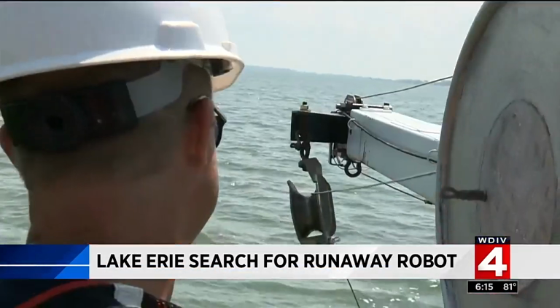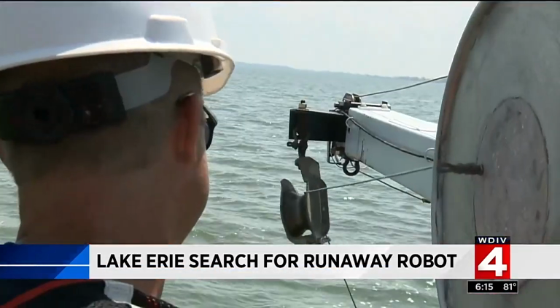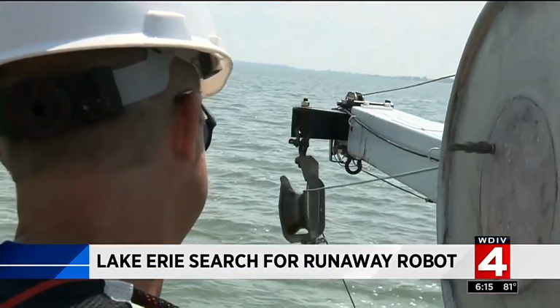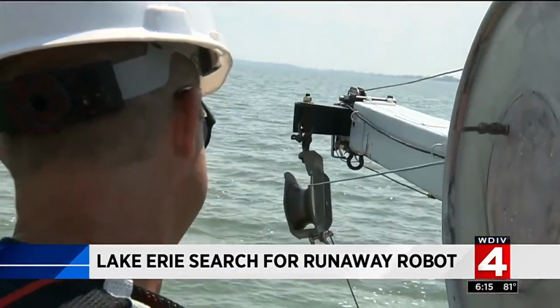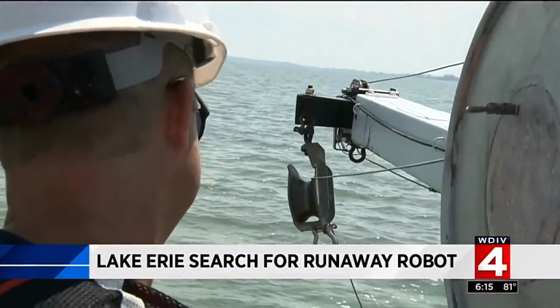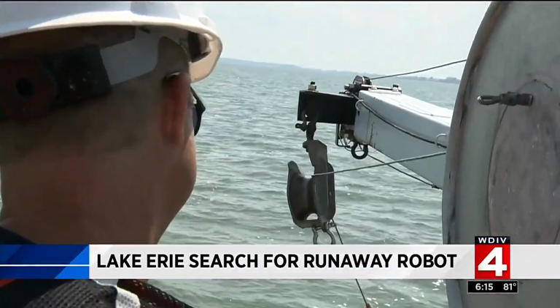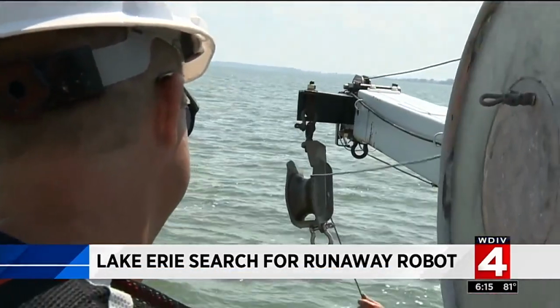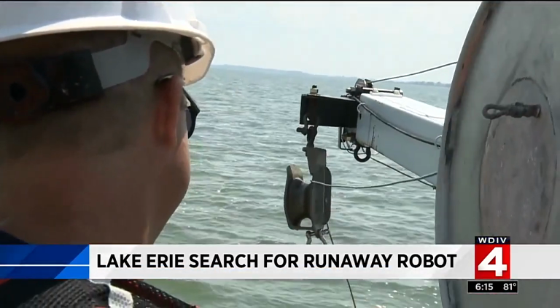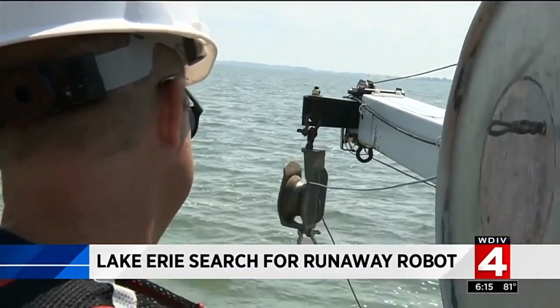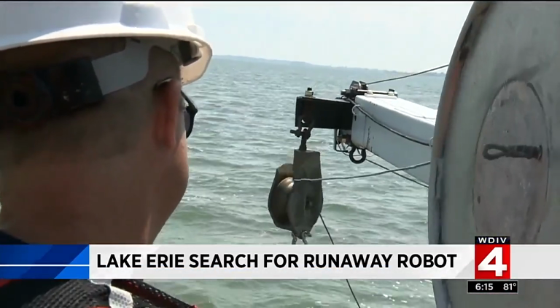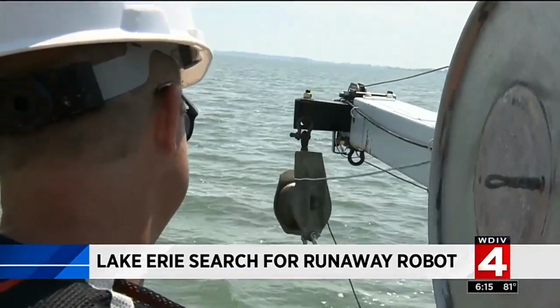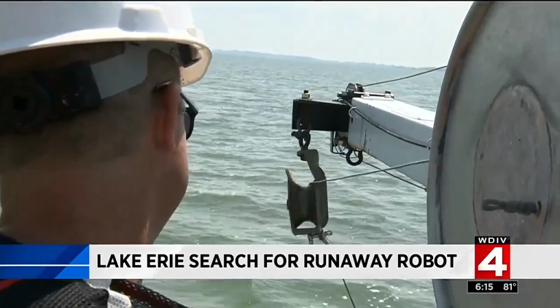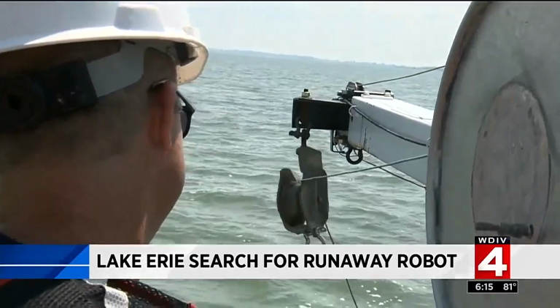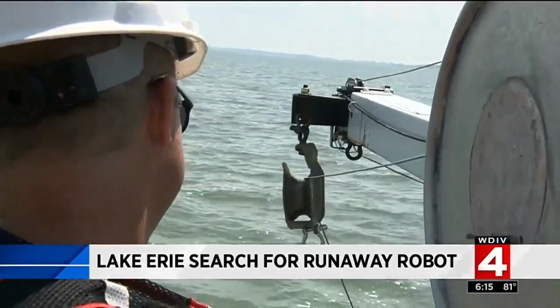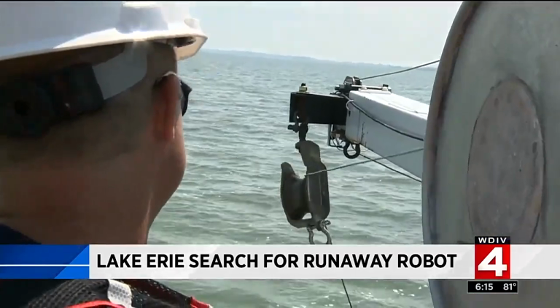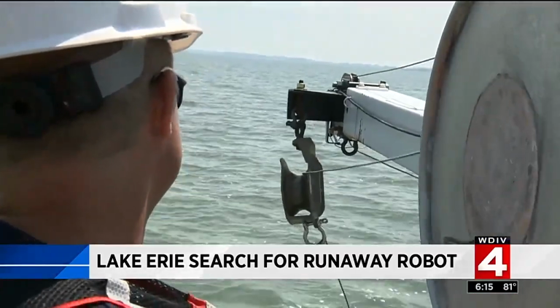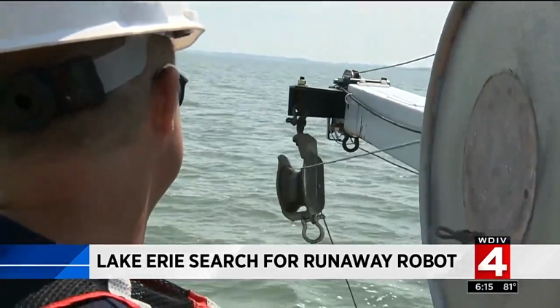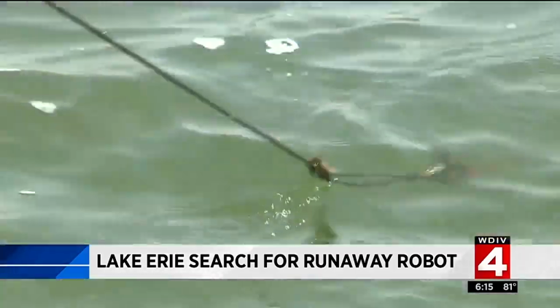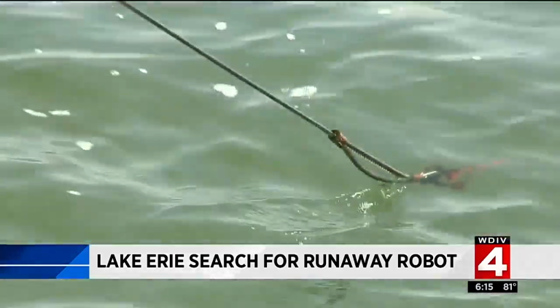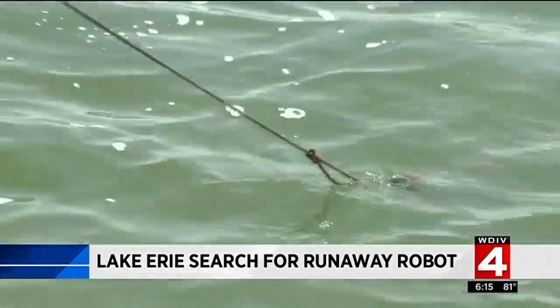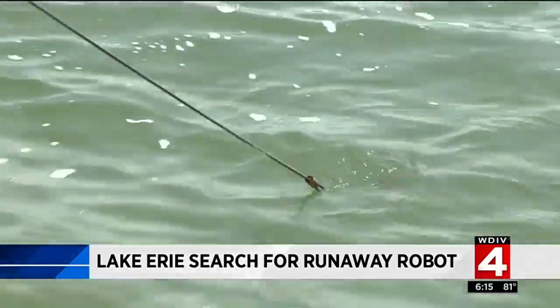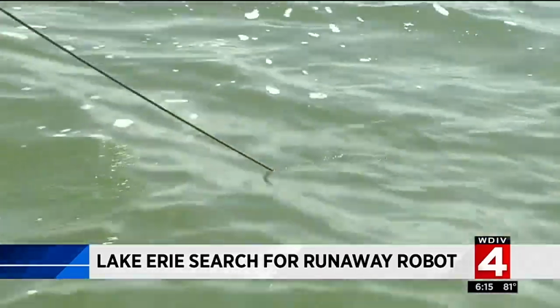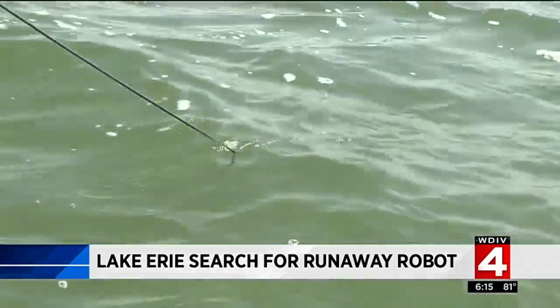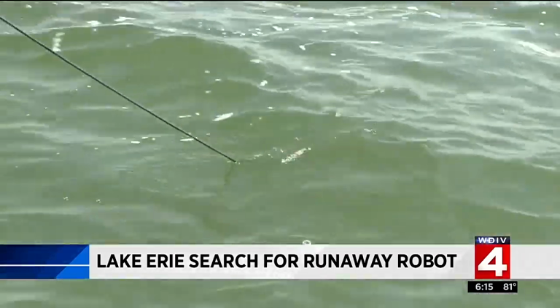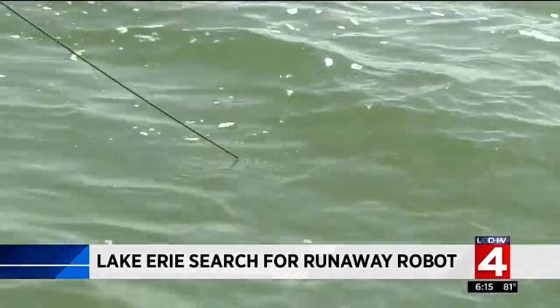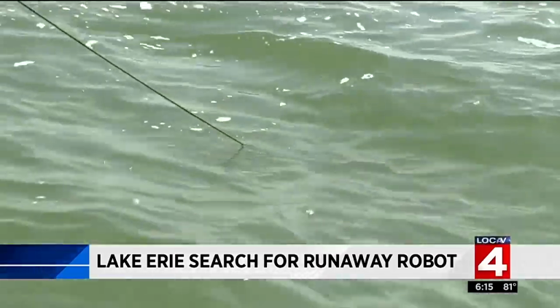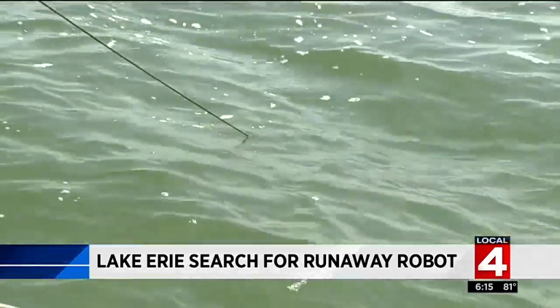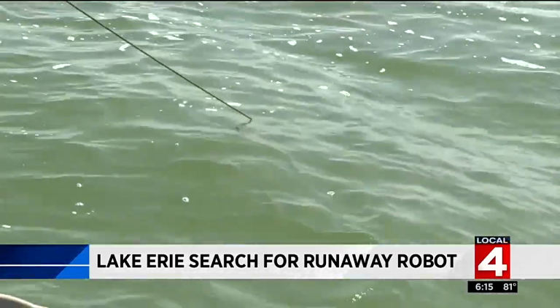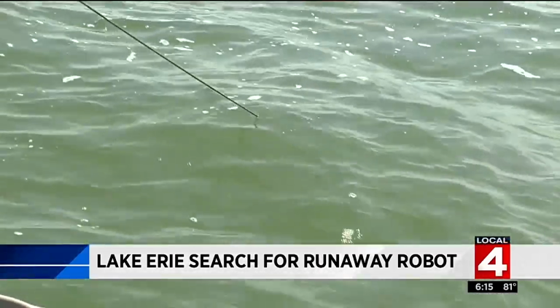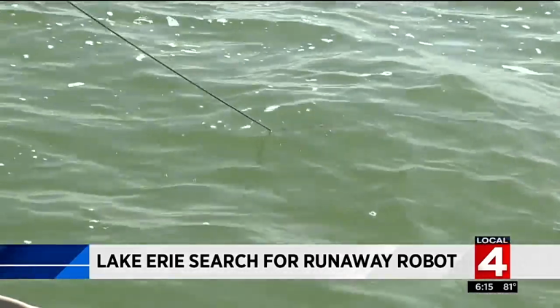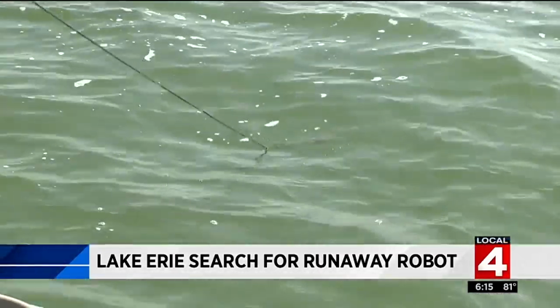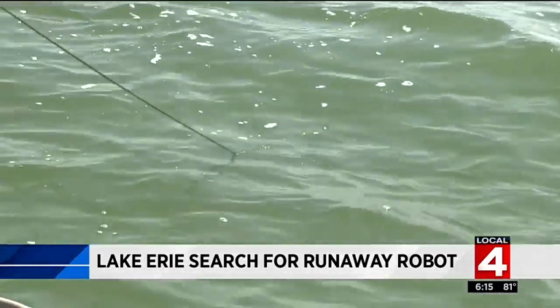The team deployed a first of its kind for the Great Lakes — a $375,000 underwater robot named ESP Niagara. But when they went to retrieve ESP Niagara from its very first mission, it had slipped its cable.